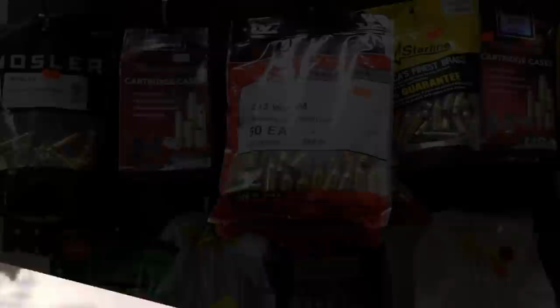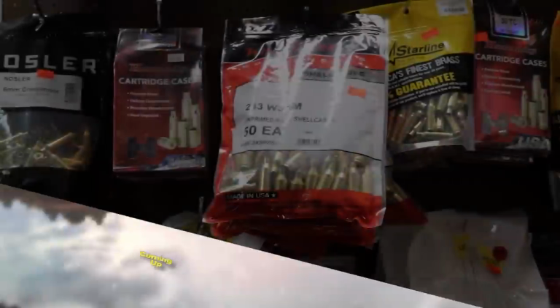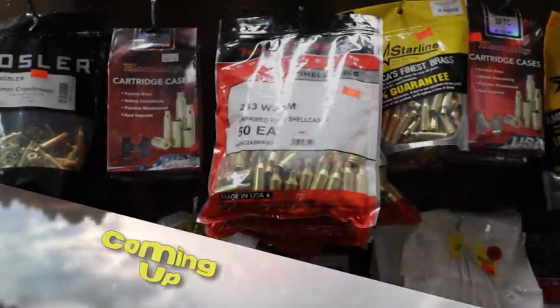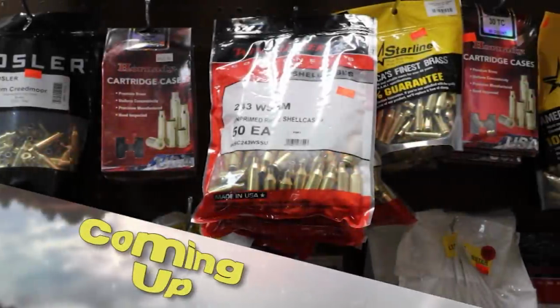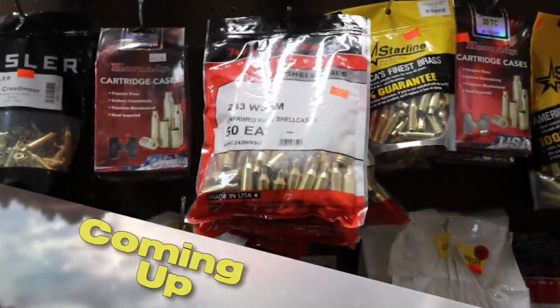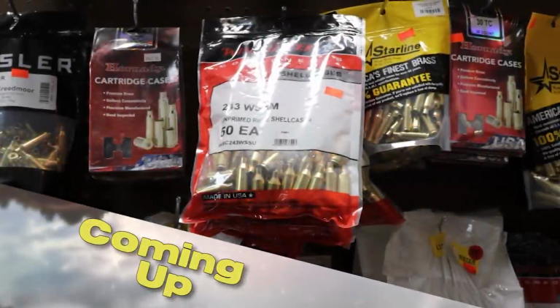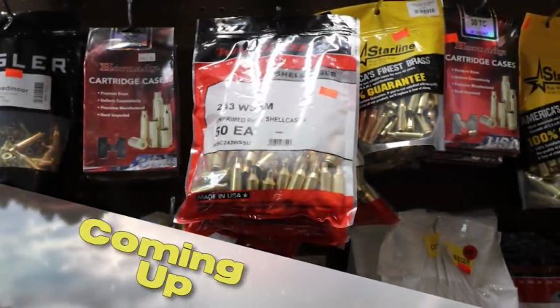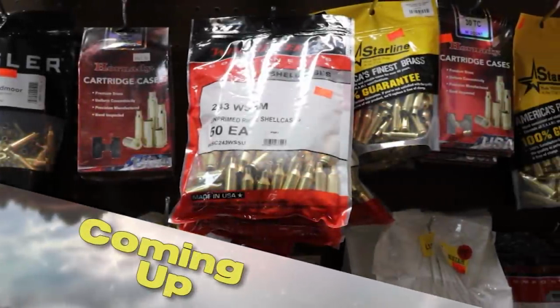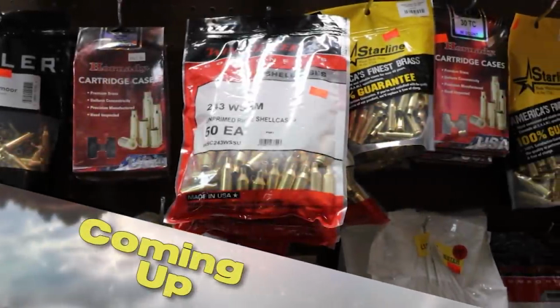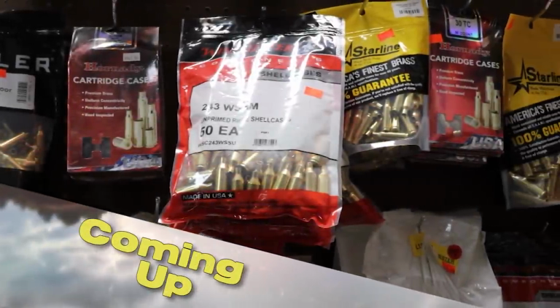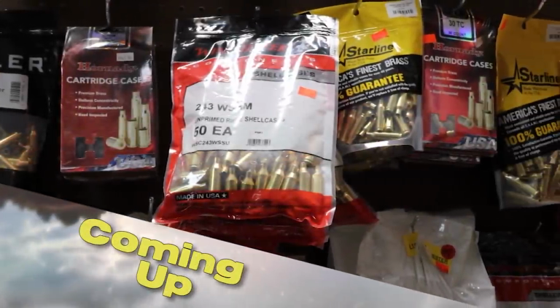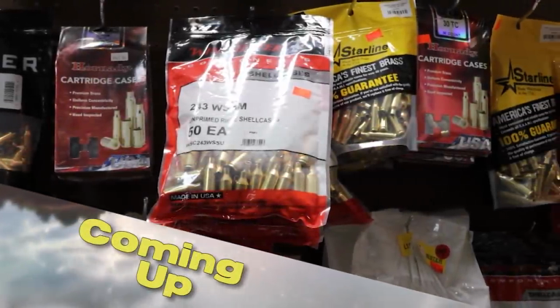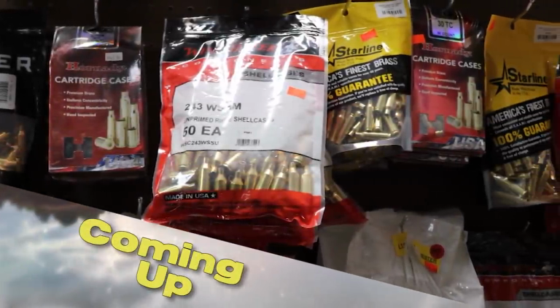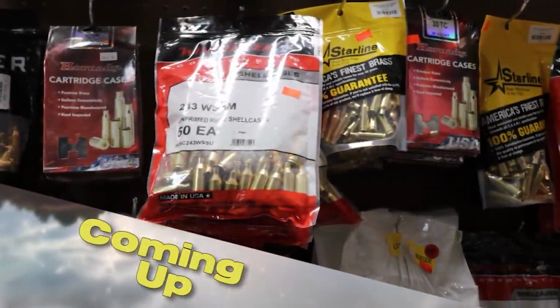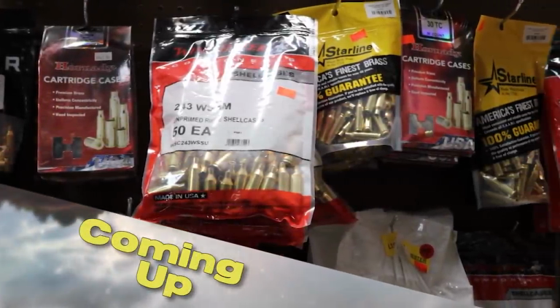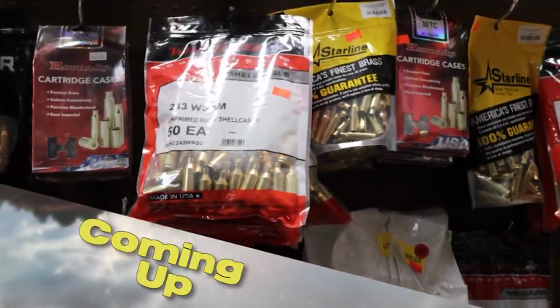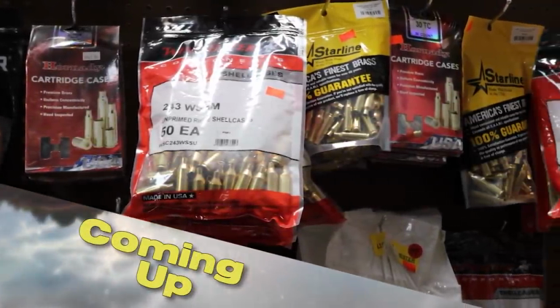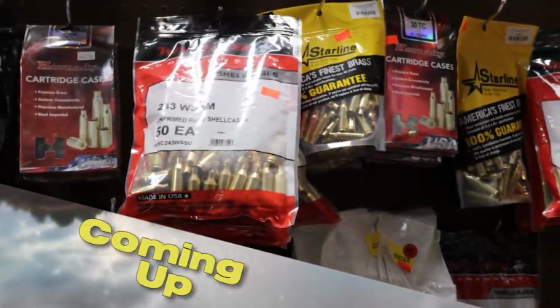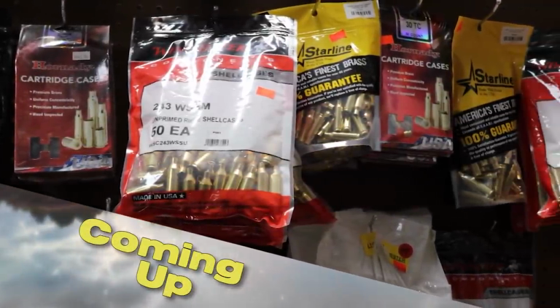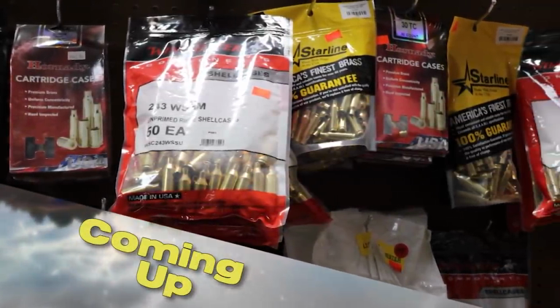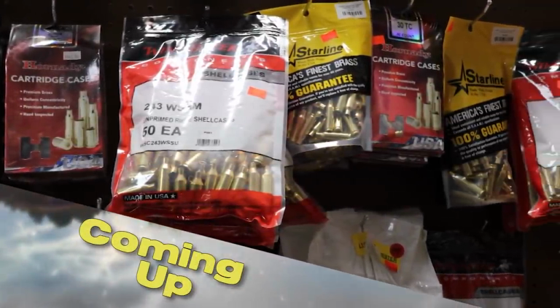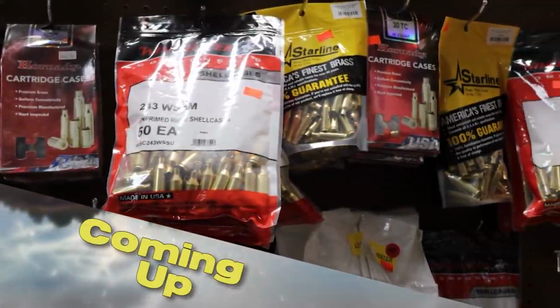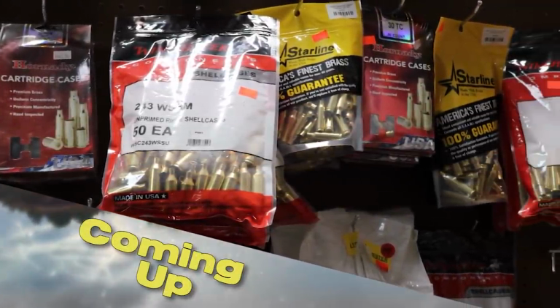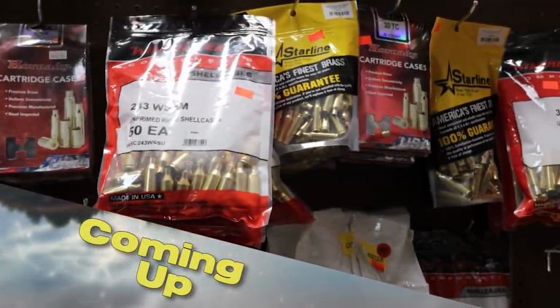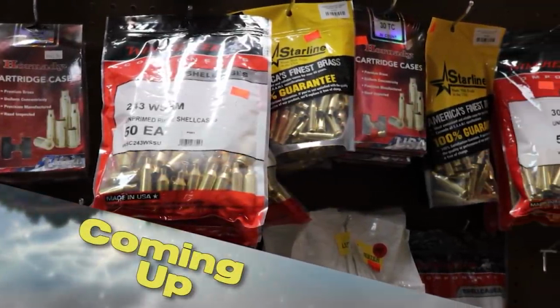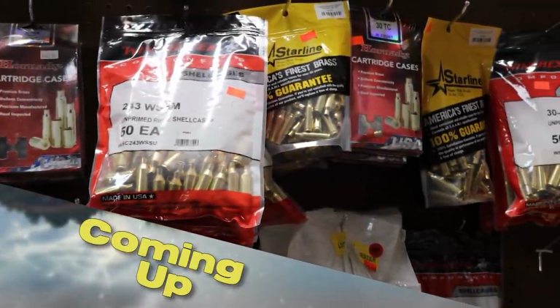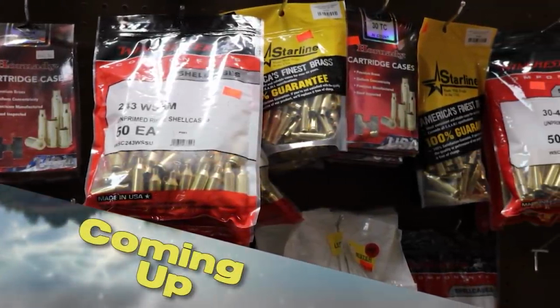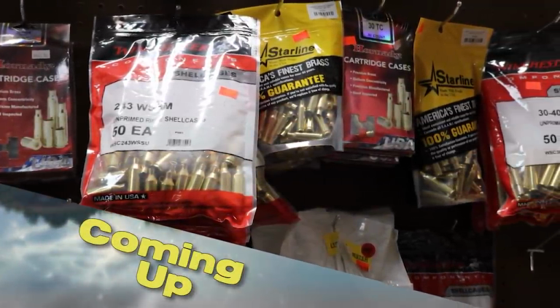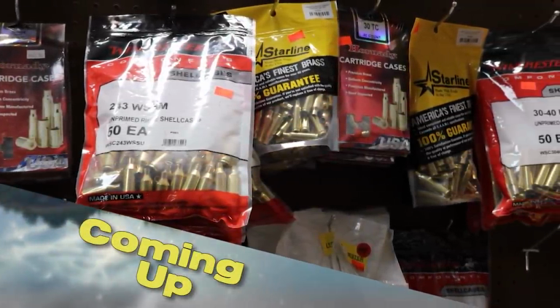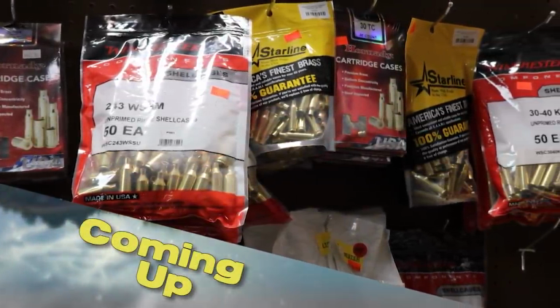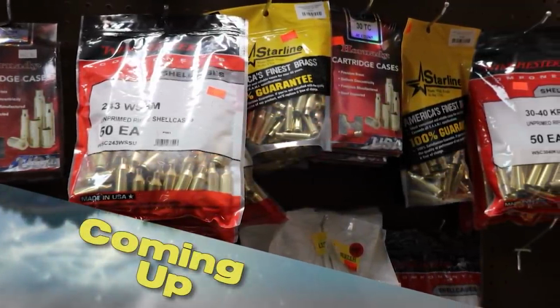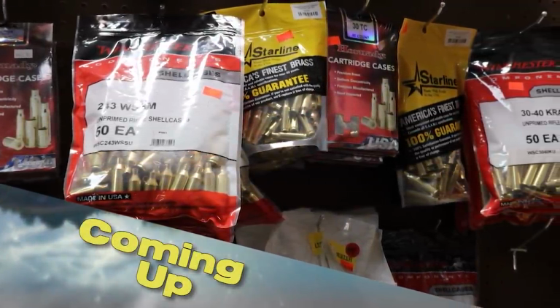That's all it takes. There's four main components: the brass, the primer, the powder, and the projectile.